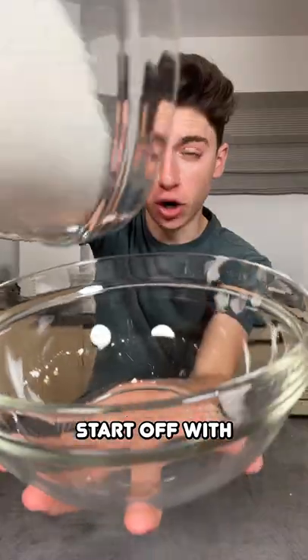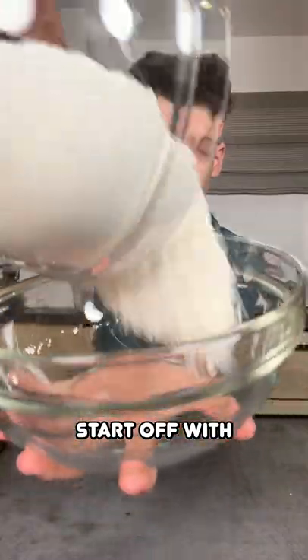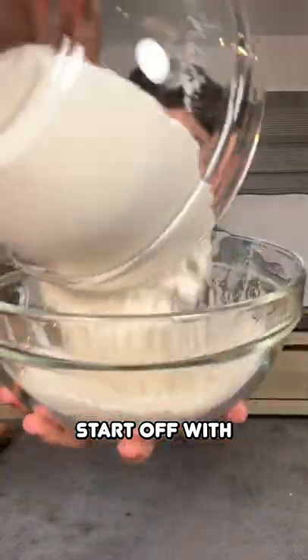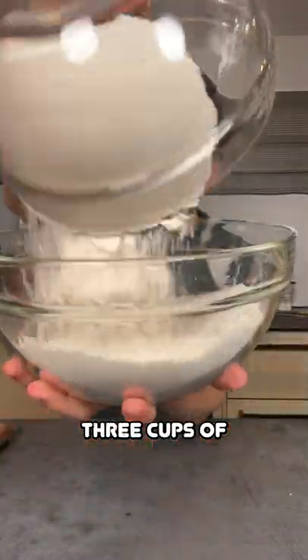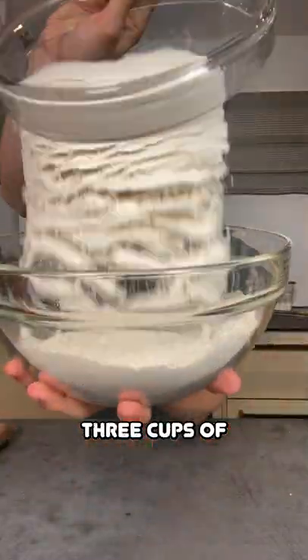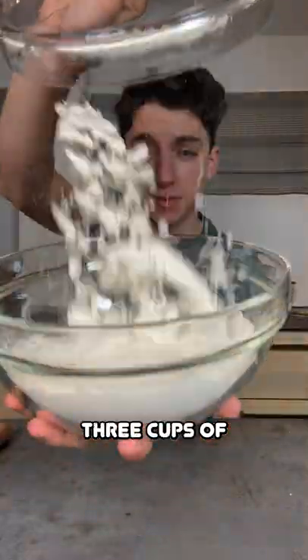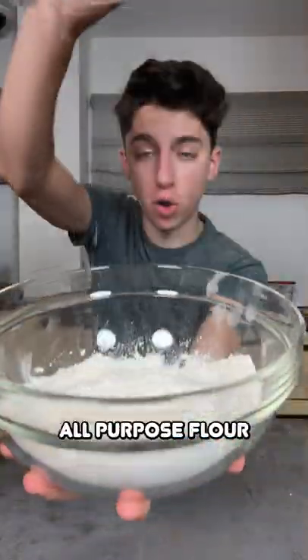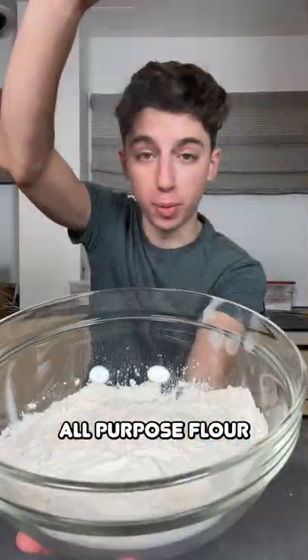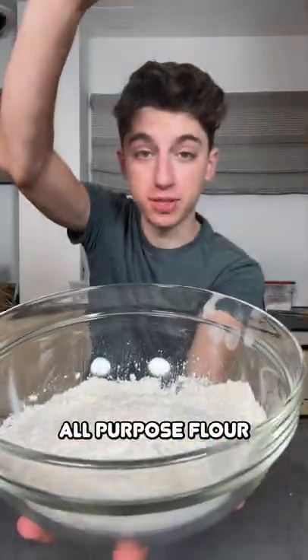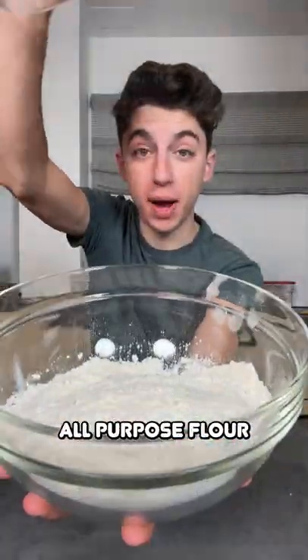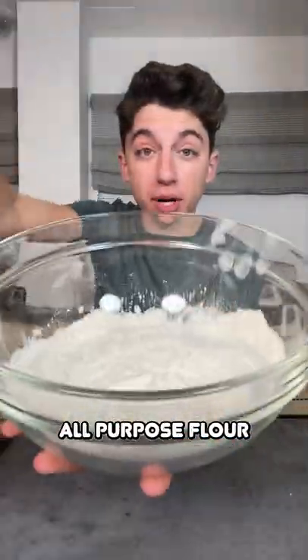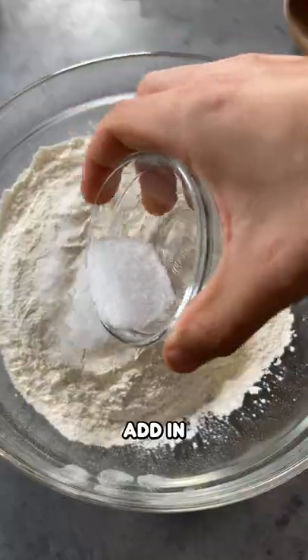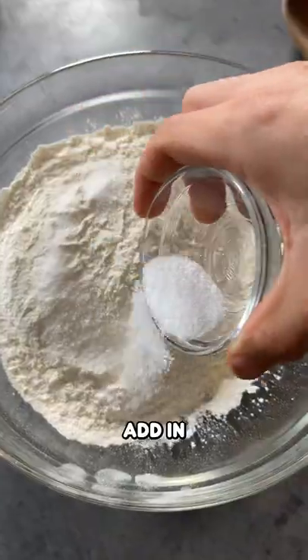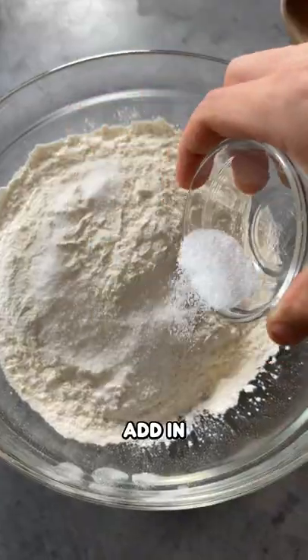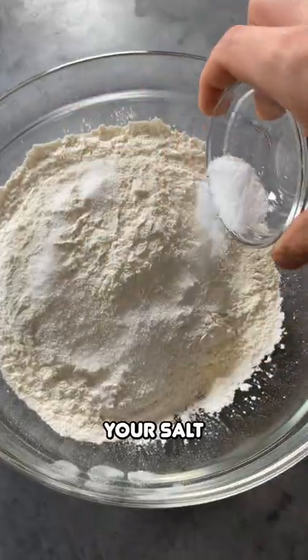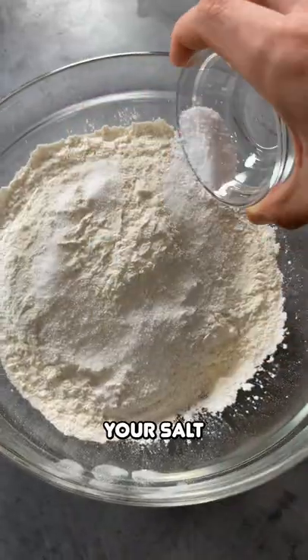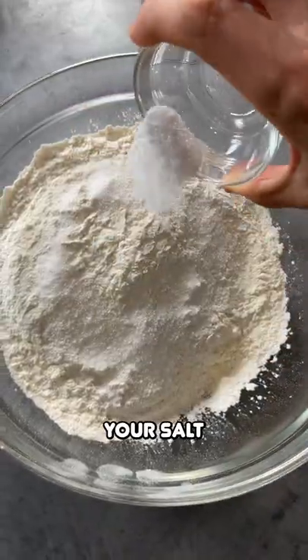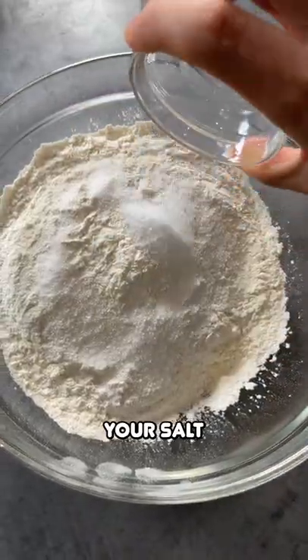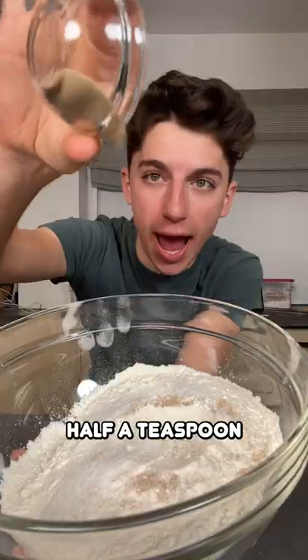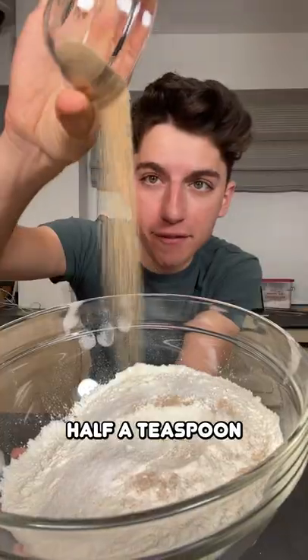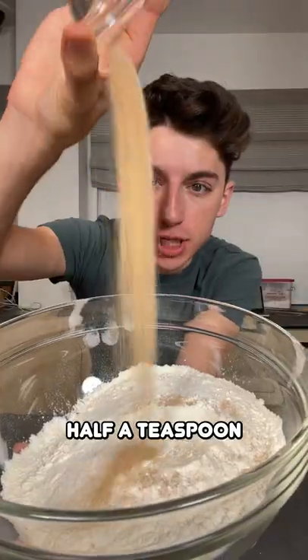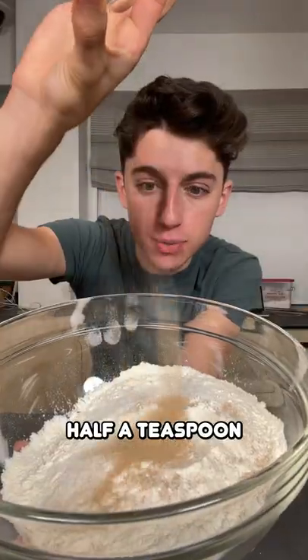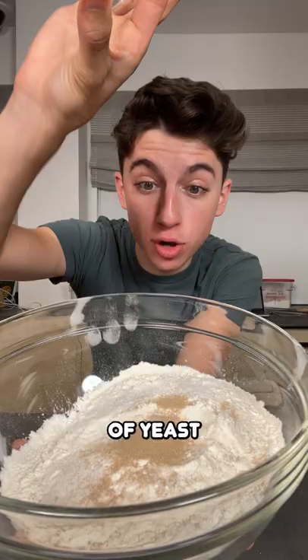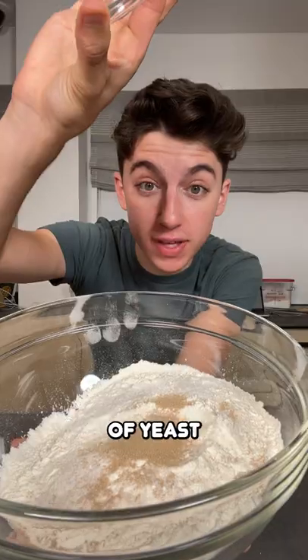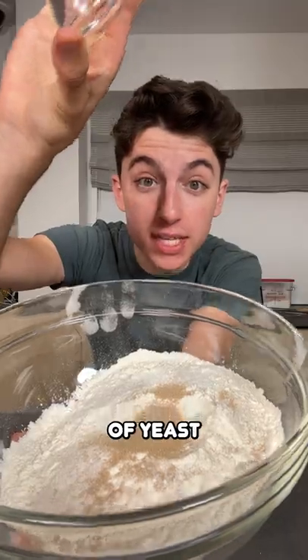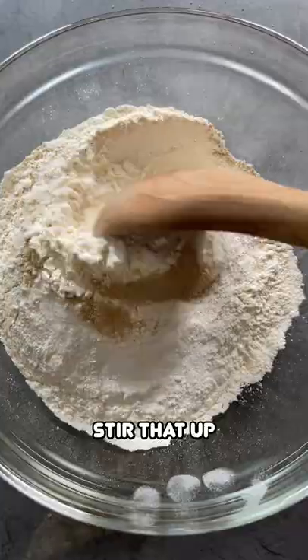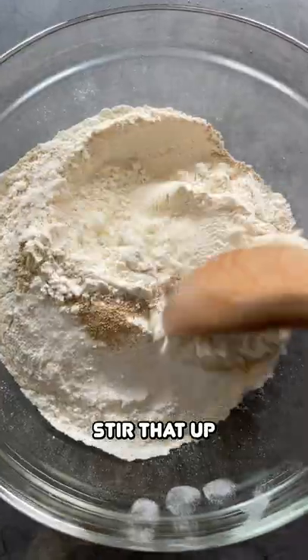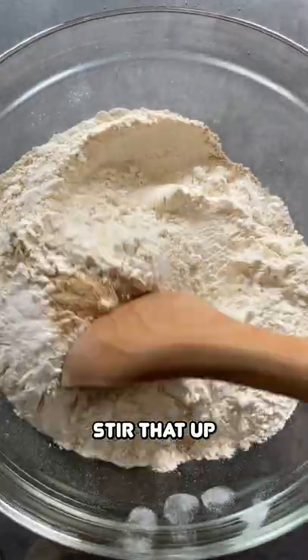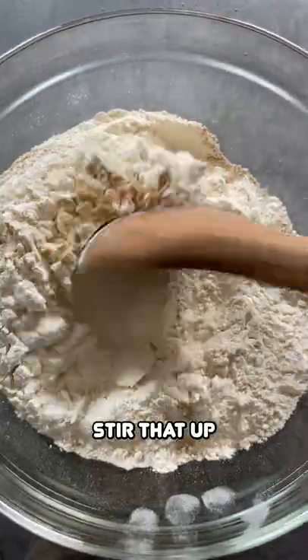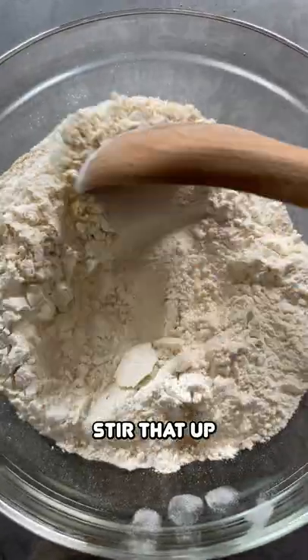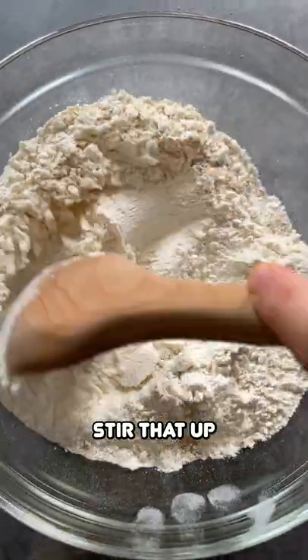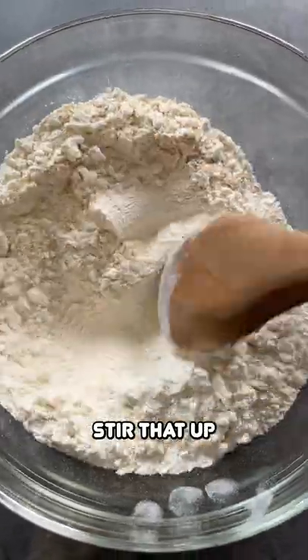Start off with three cups of all-purpose flour, add in your salt, half a teaspoon of yeast, and stir that up.